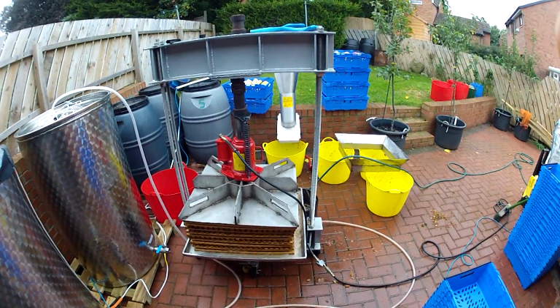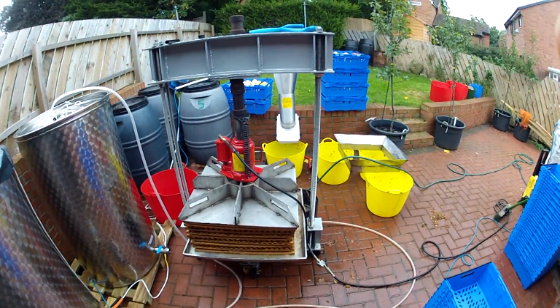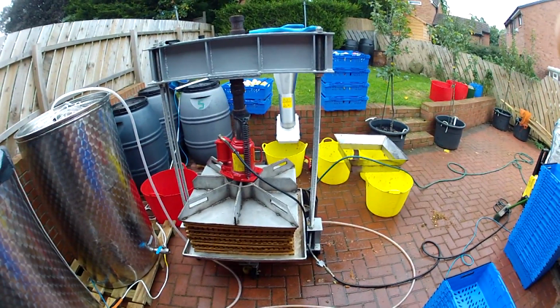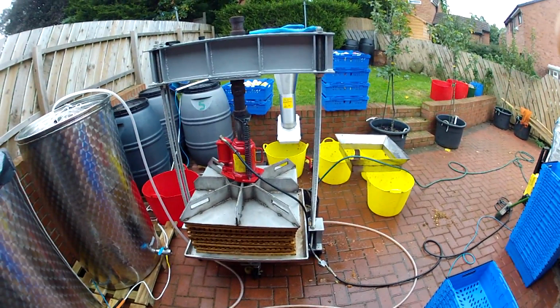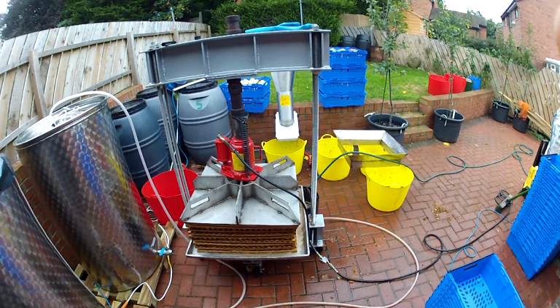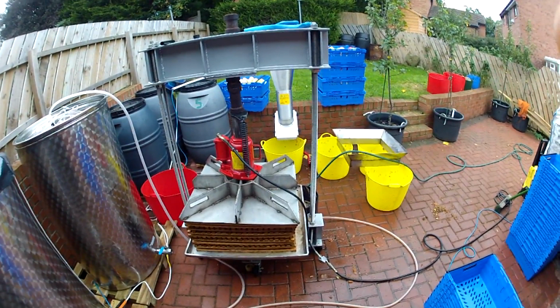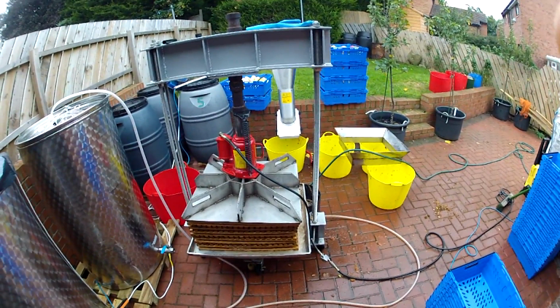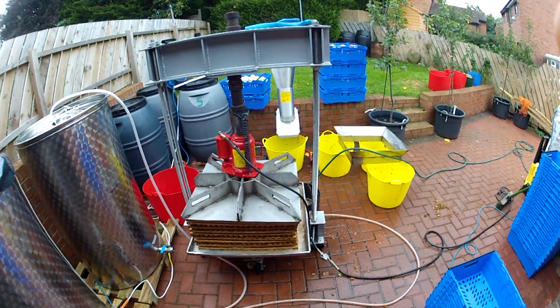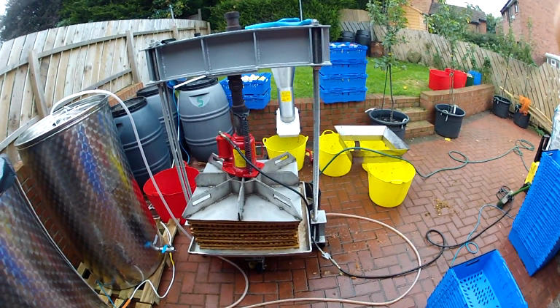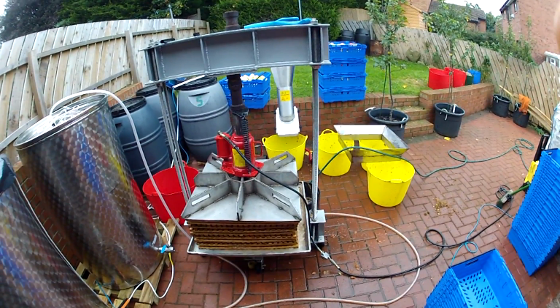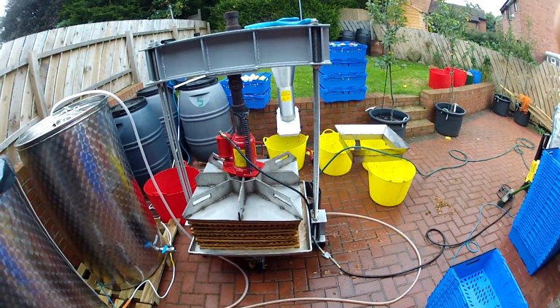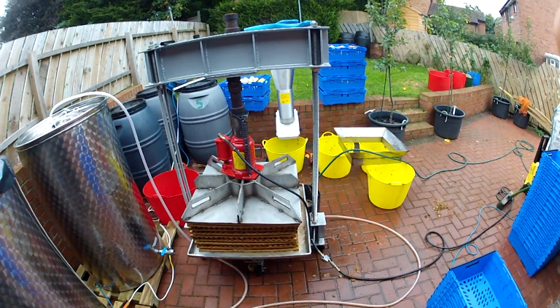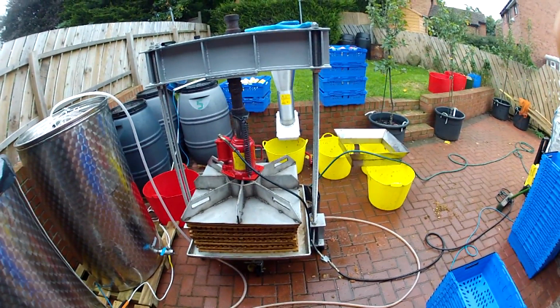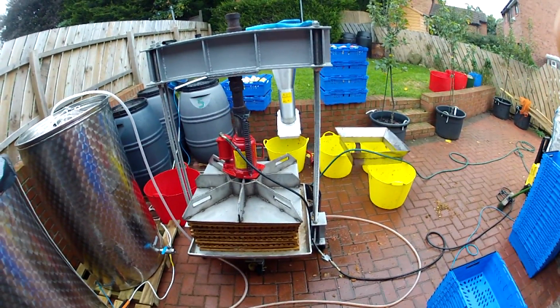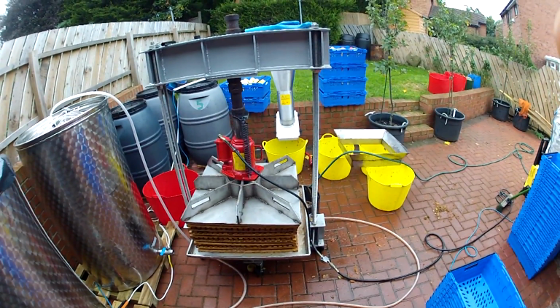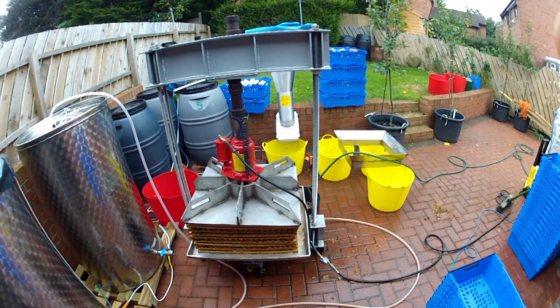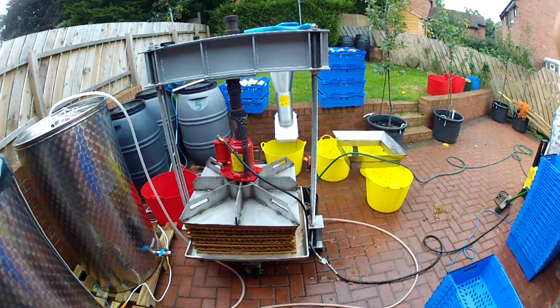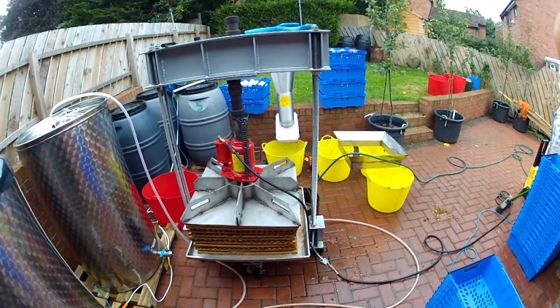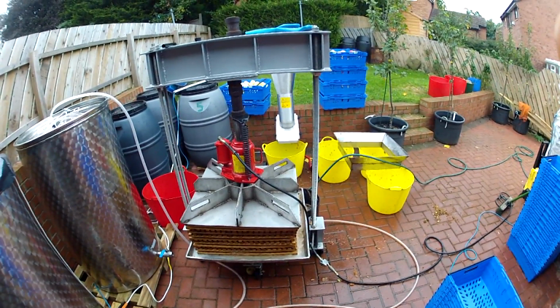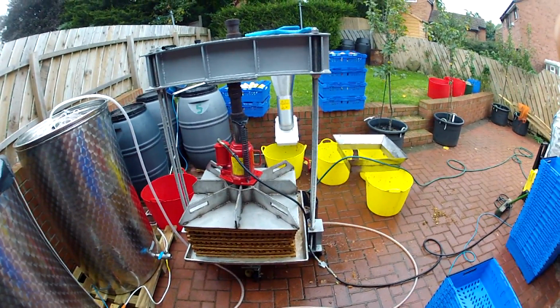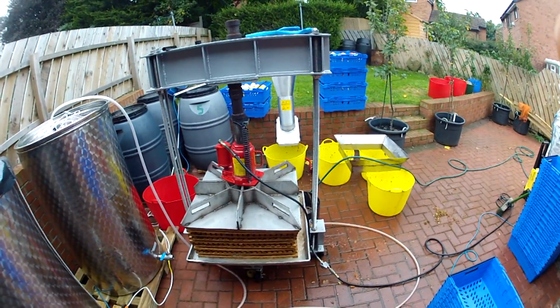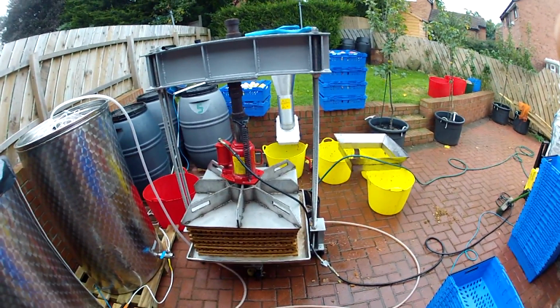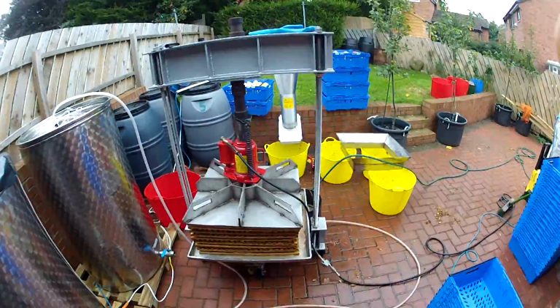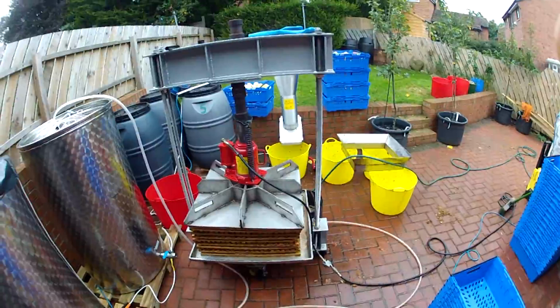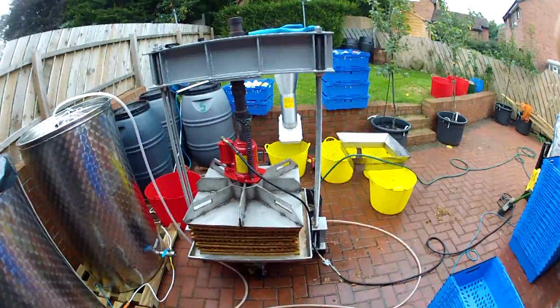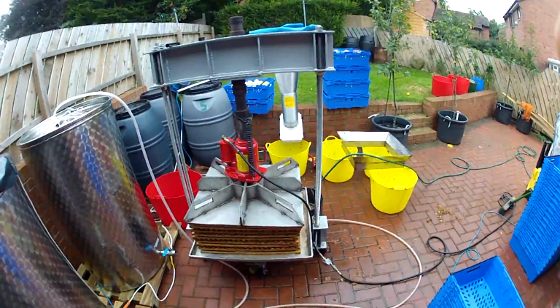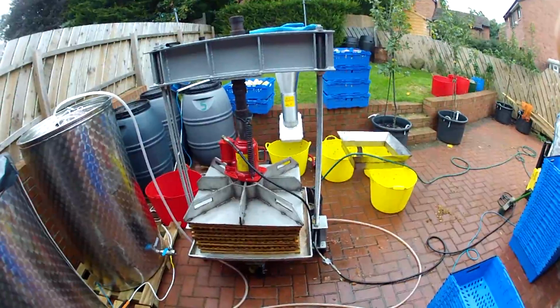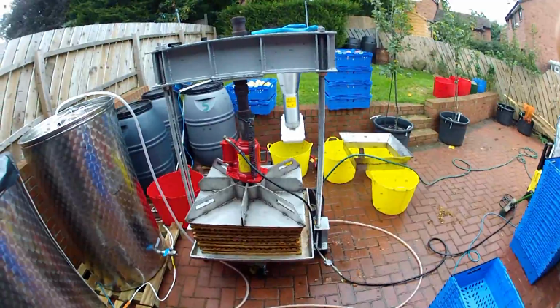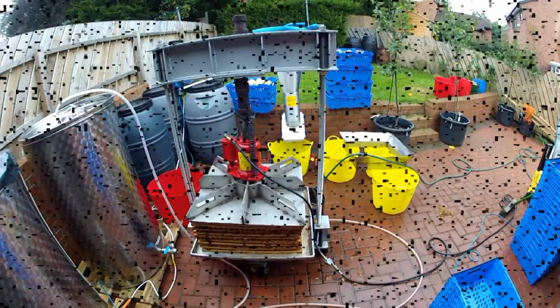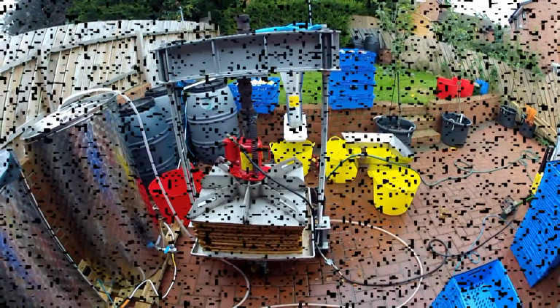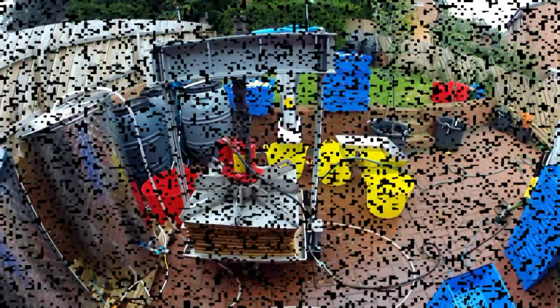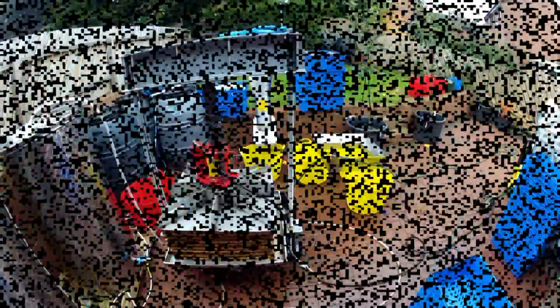I've got plenty of energy left, plenty to clean up and get things sorted out. Just need to reduce the pressure on it and make sure to top up some of the containers.